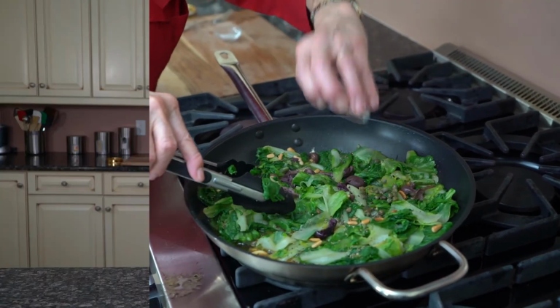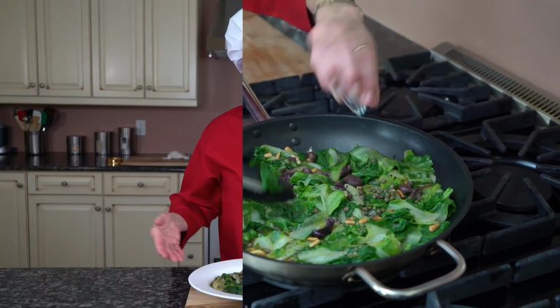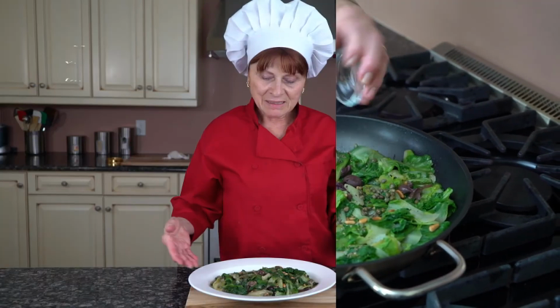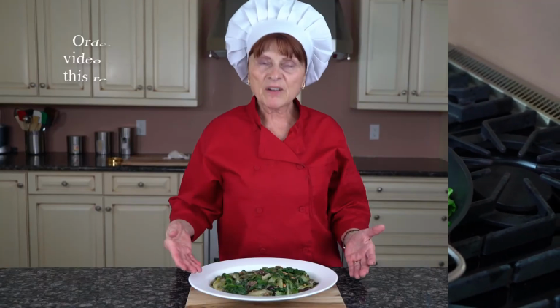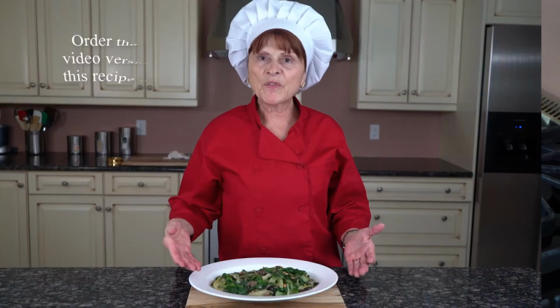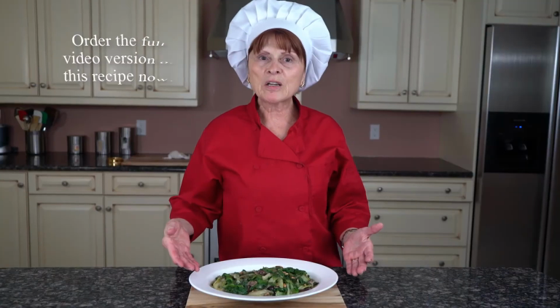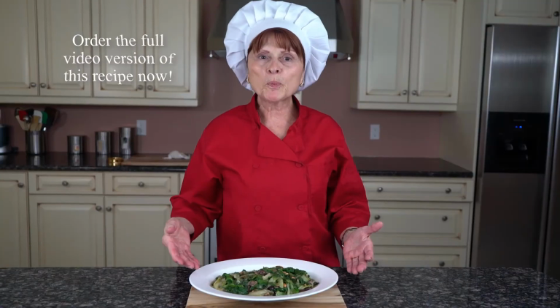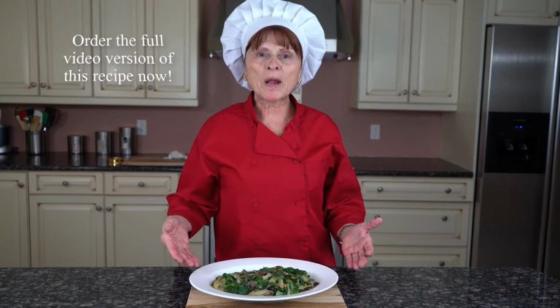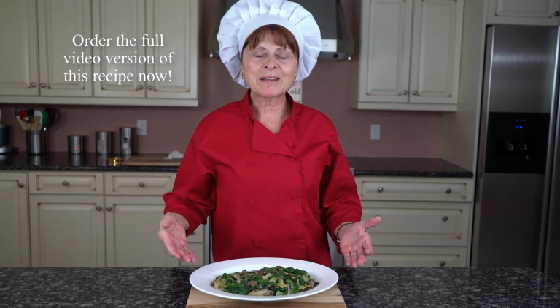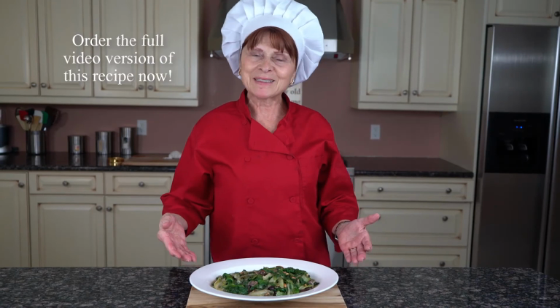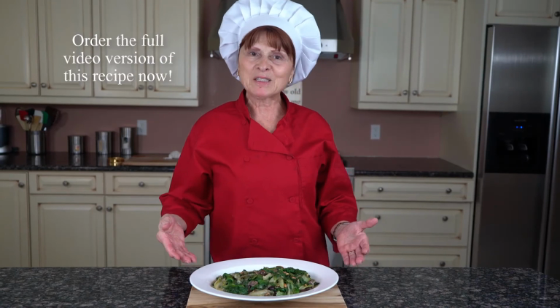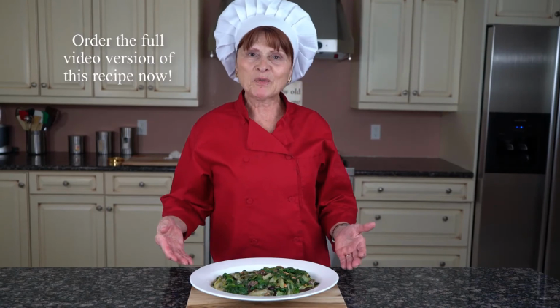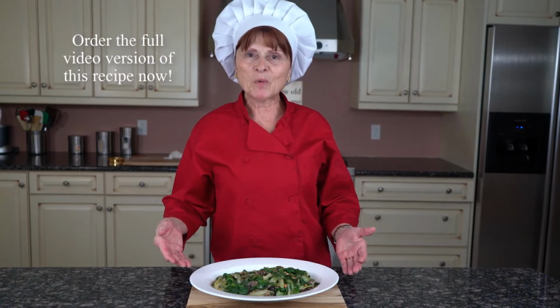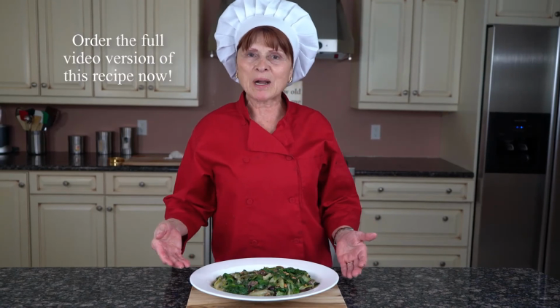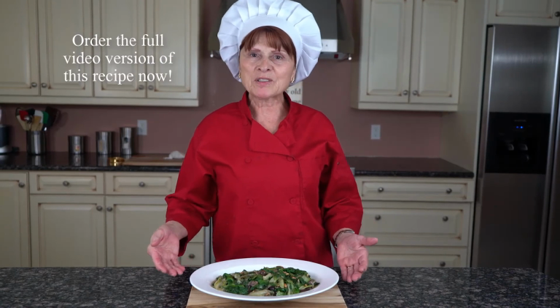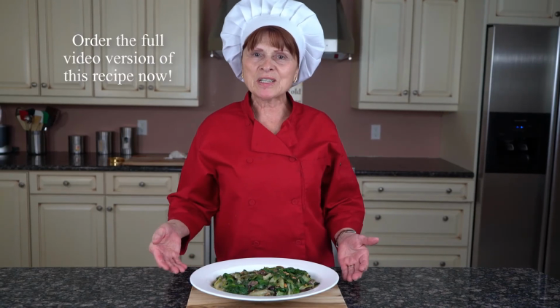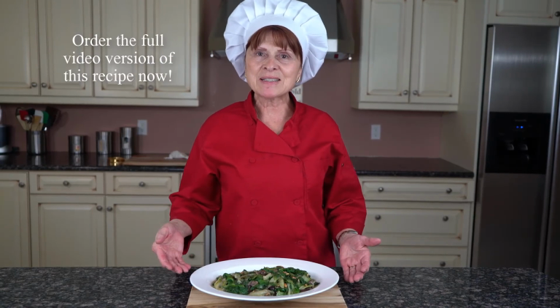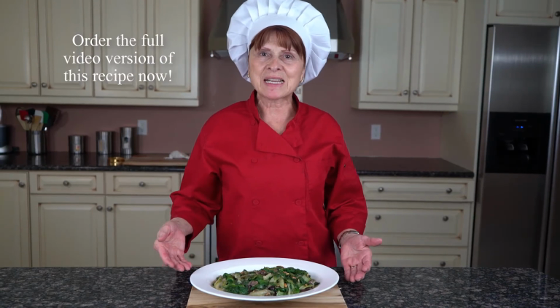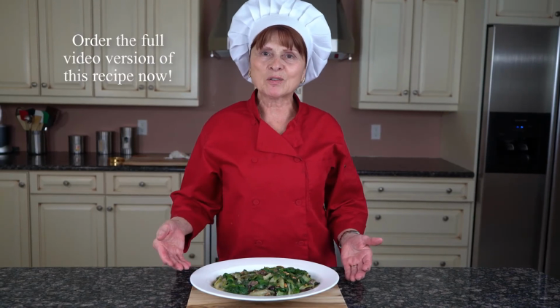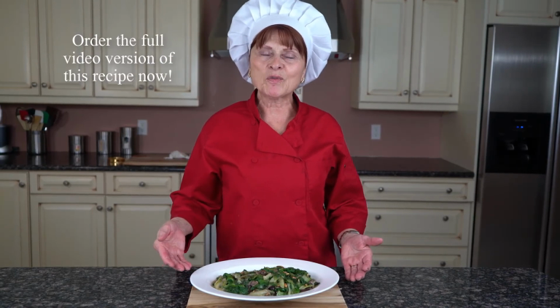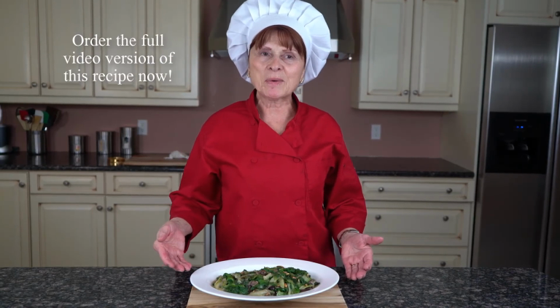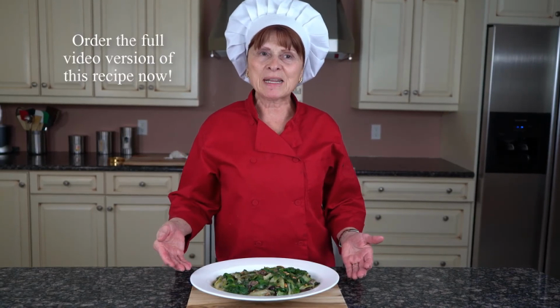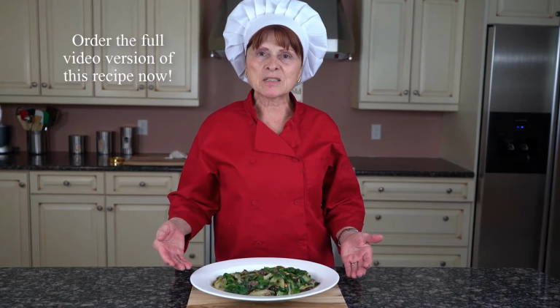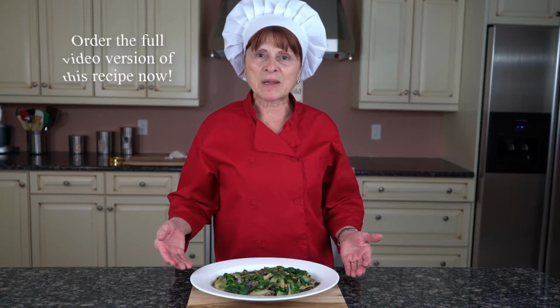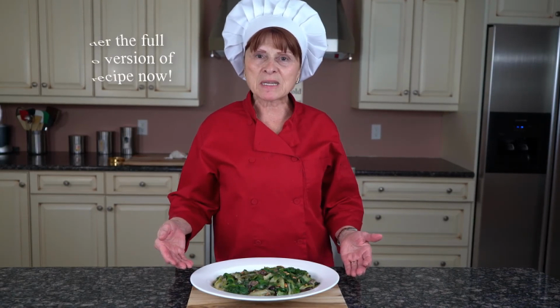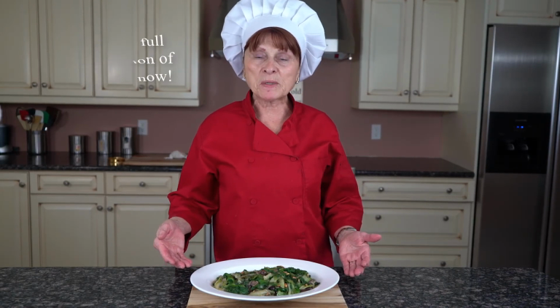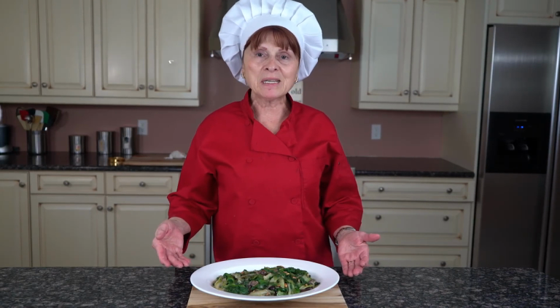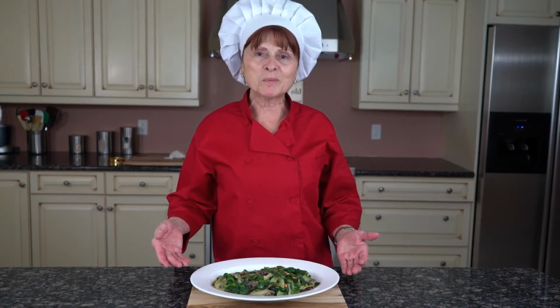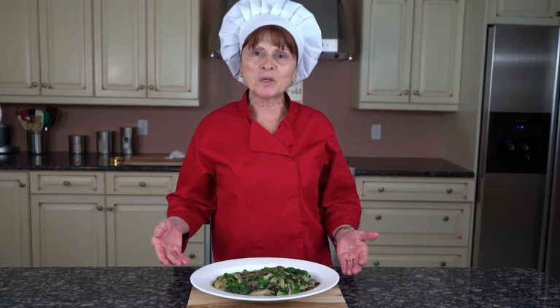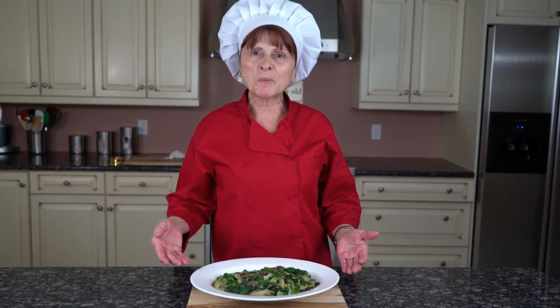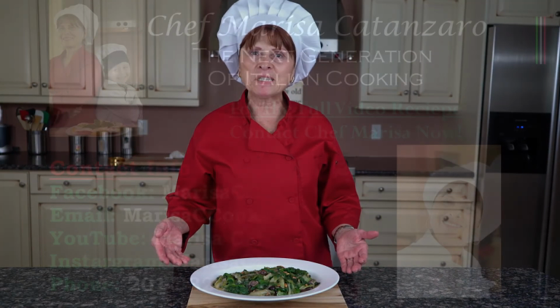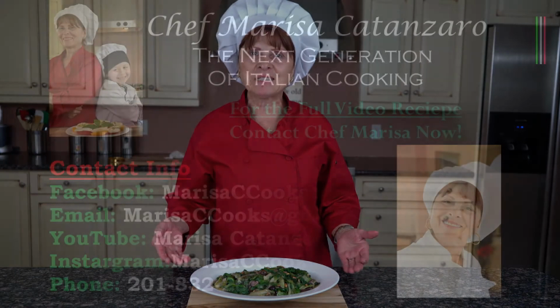Here's our final product. Thank you for watching. Stay tuned for my next recipe and bon appétit.